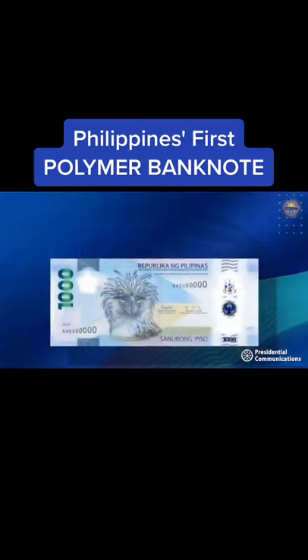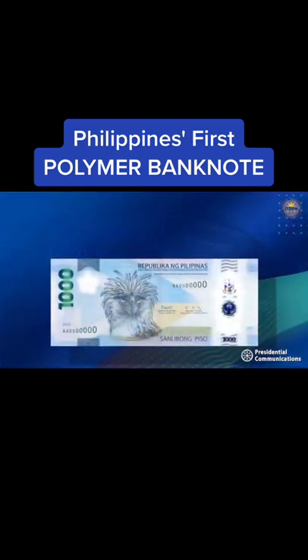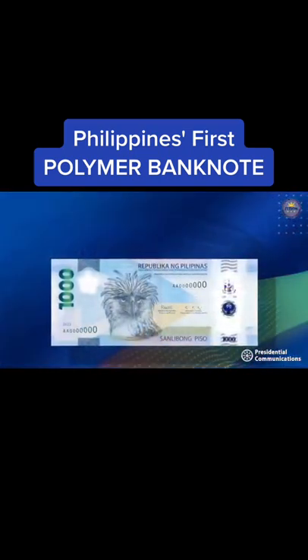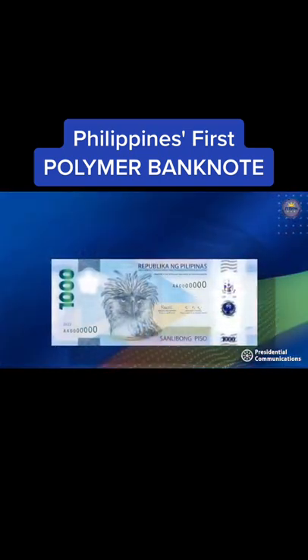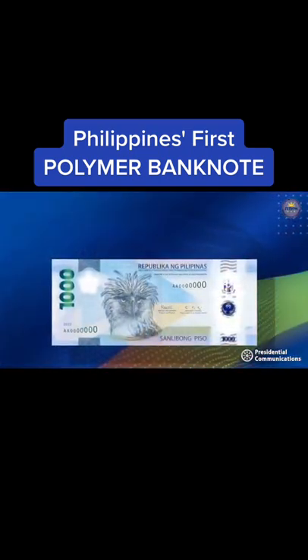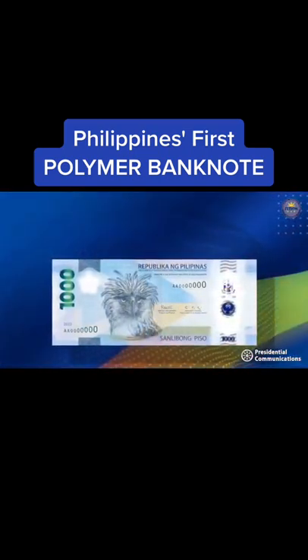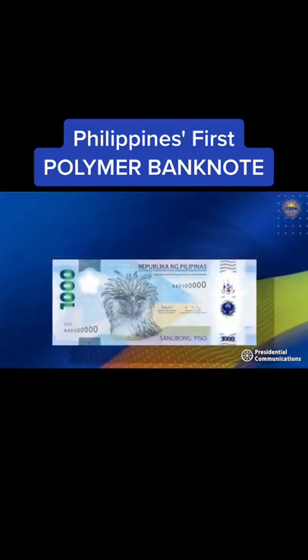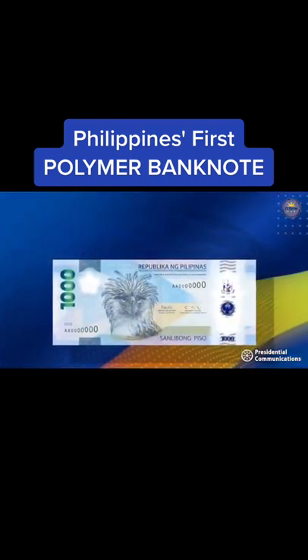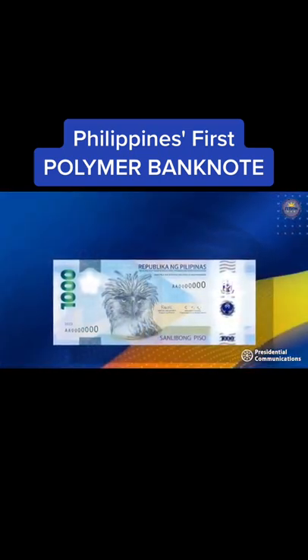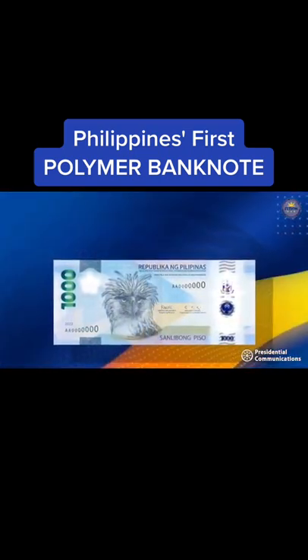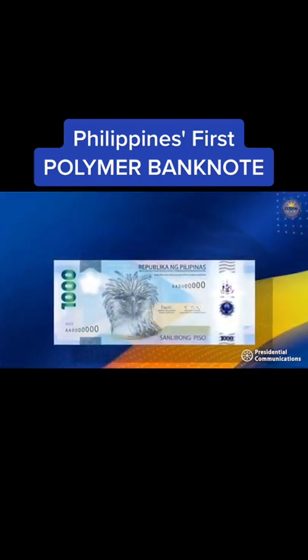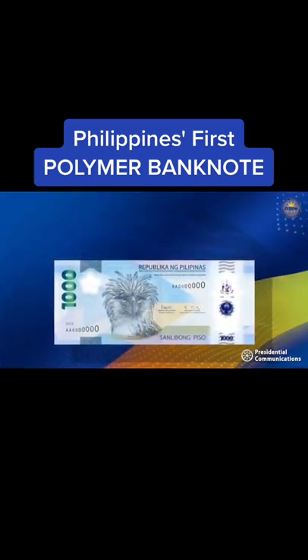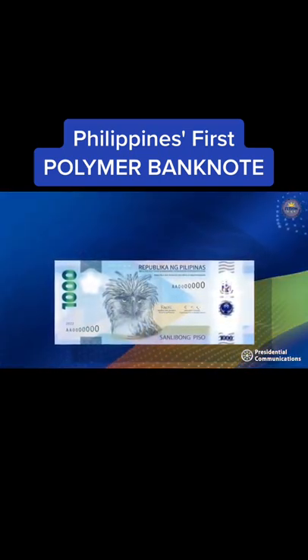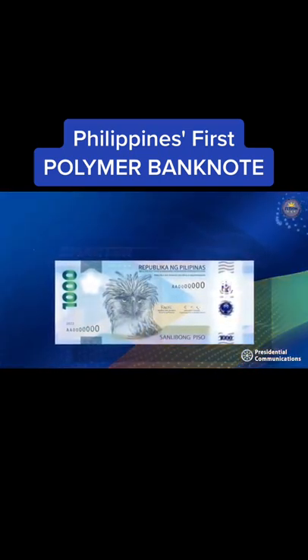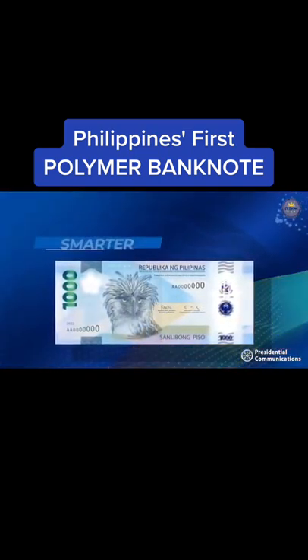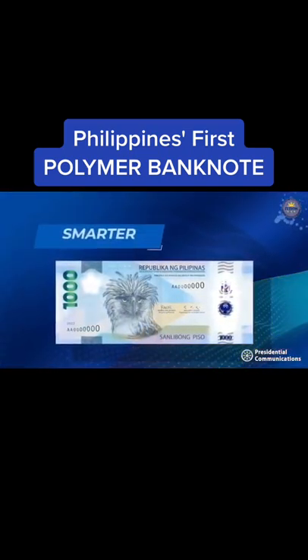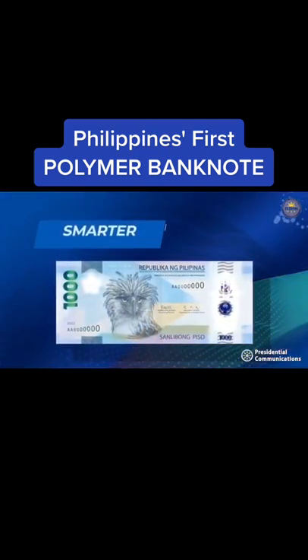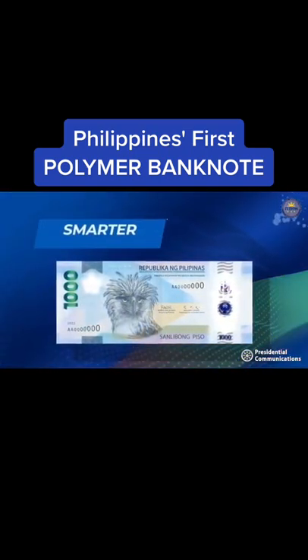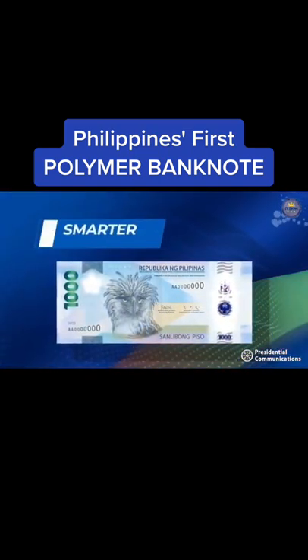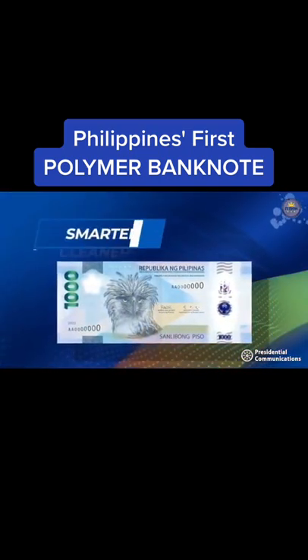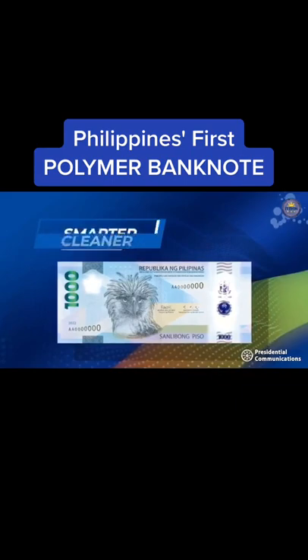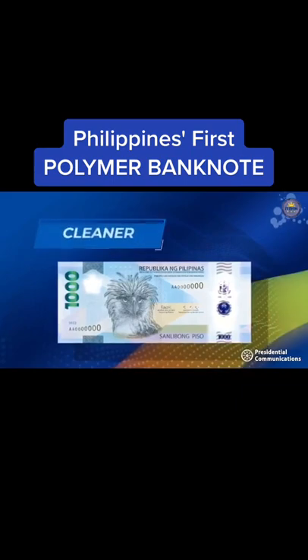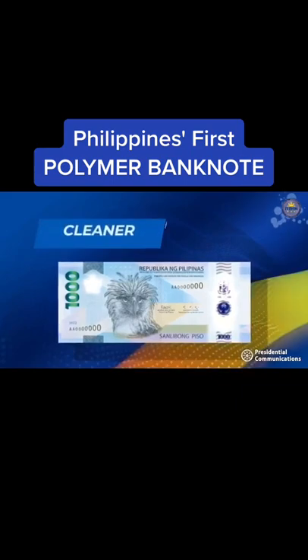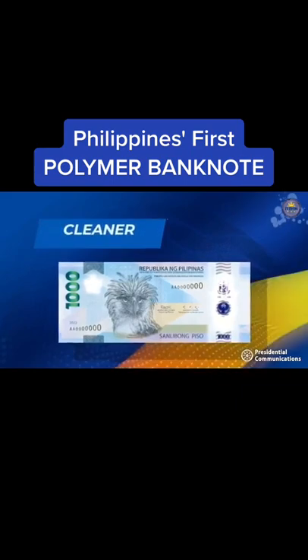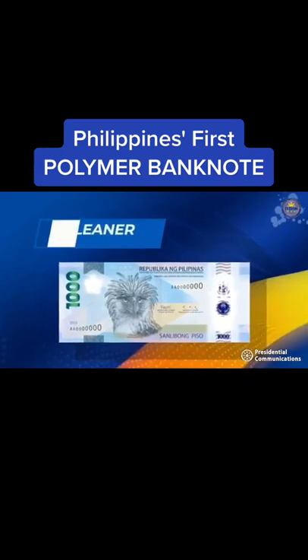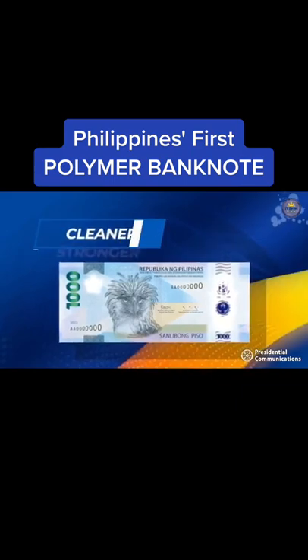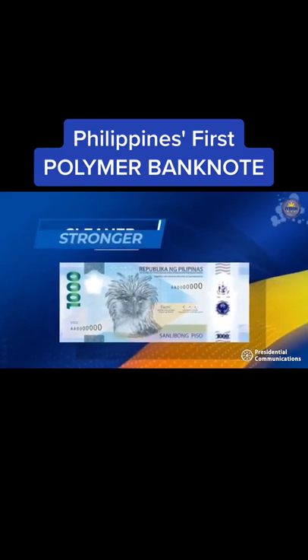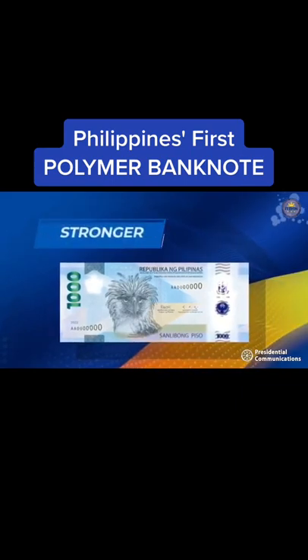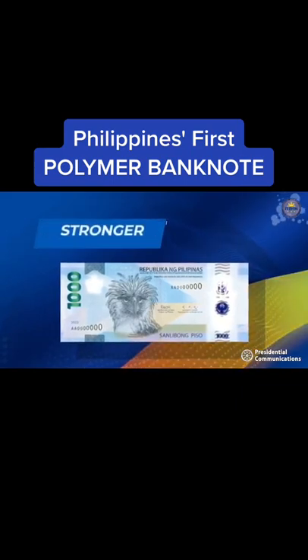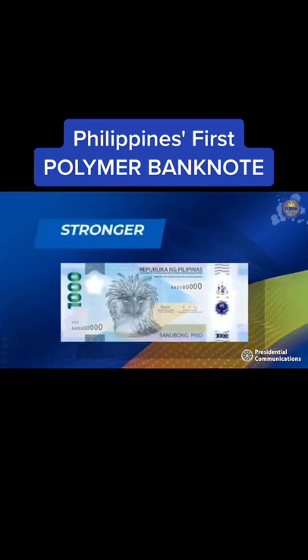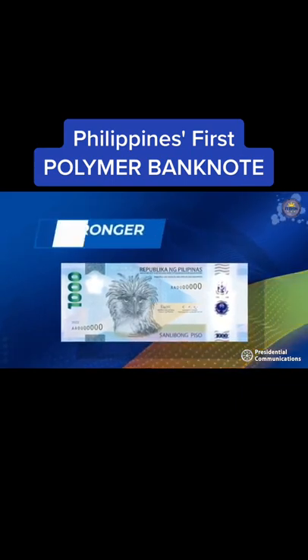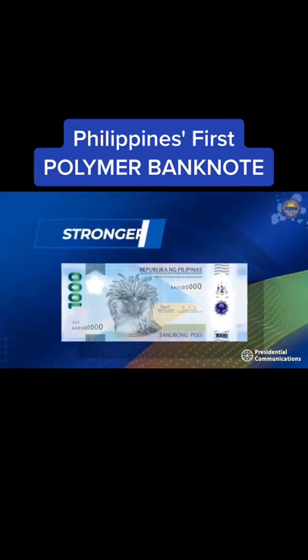The 1,000-peso polymer banknote — smarter, cleaner, stronger.